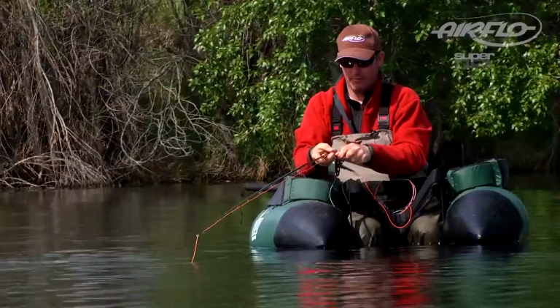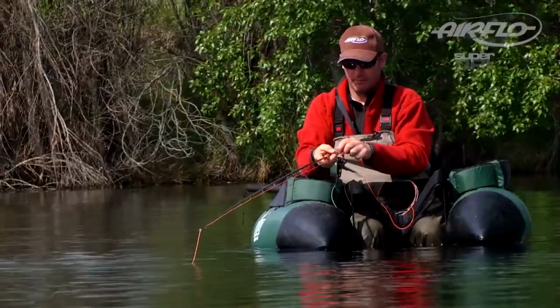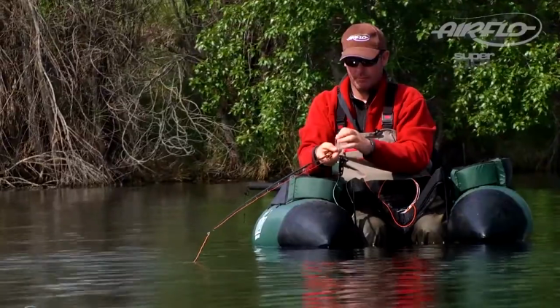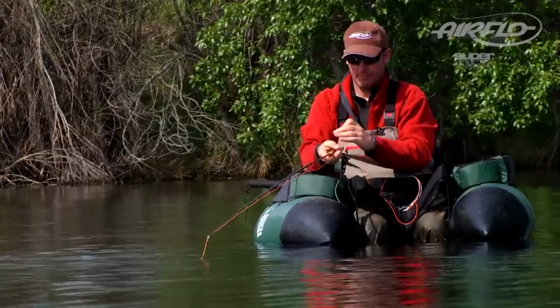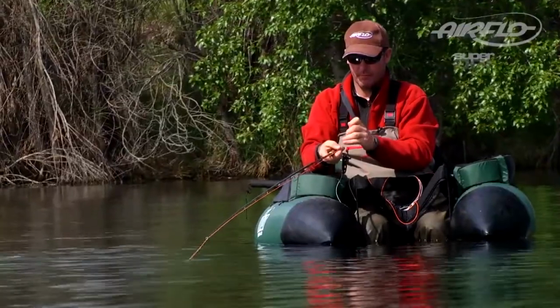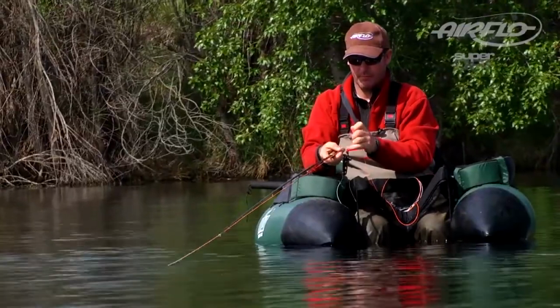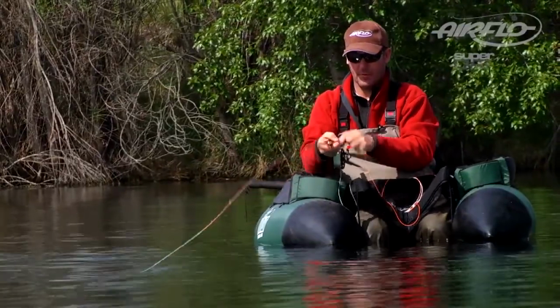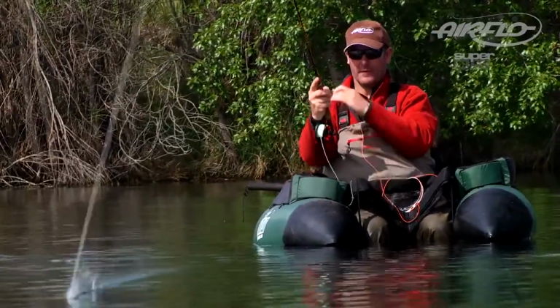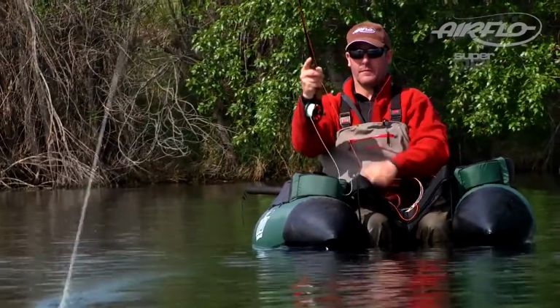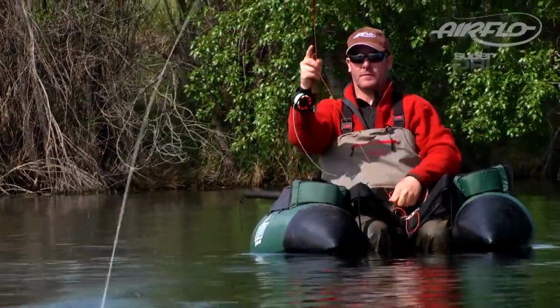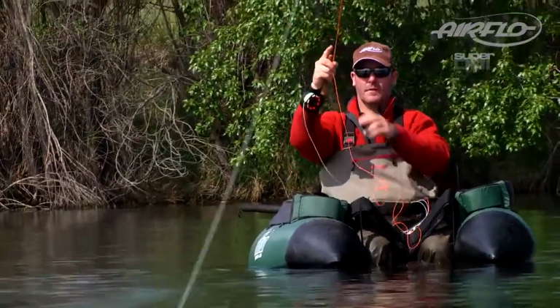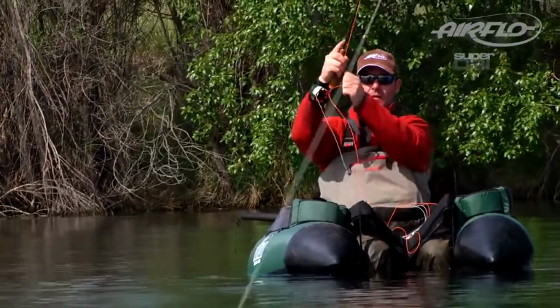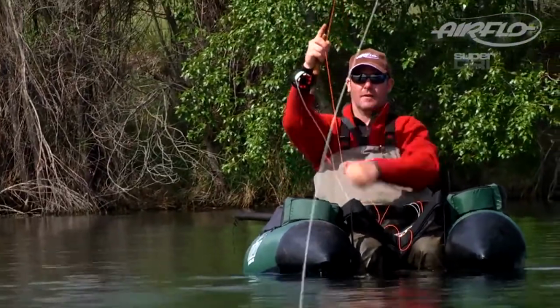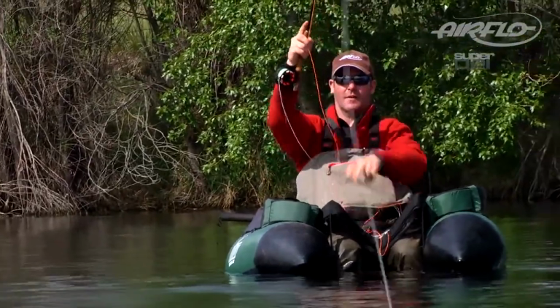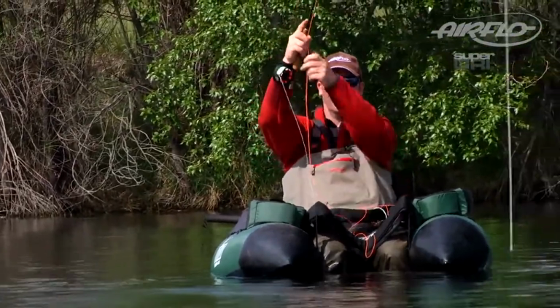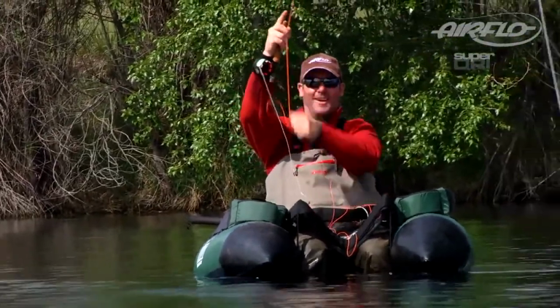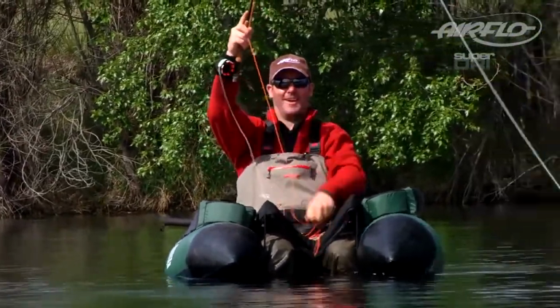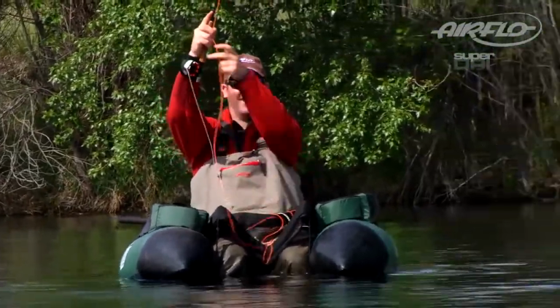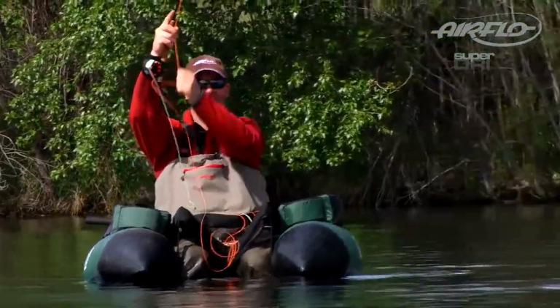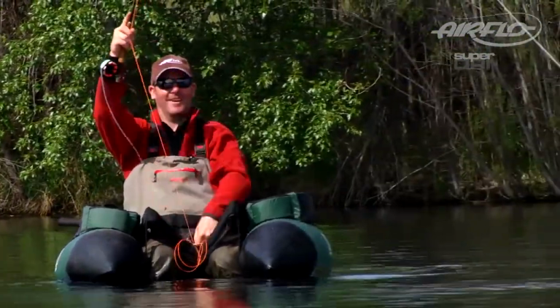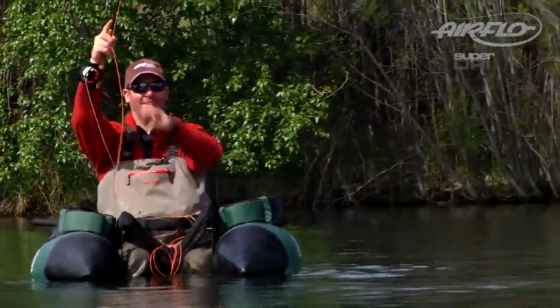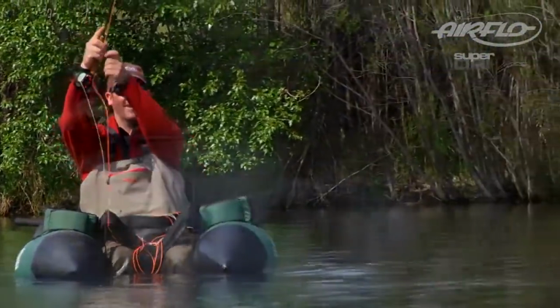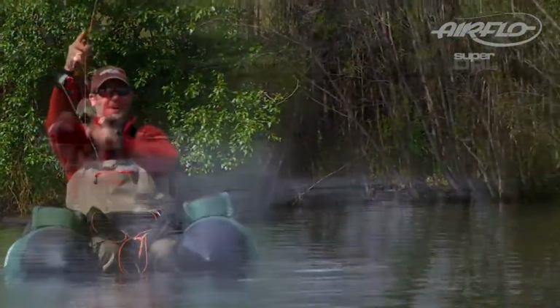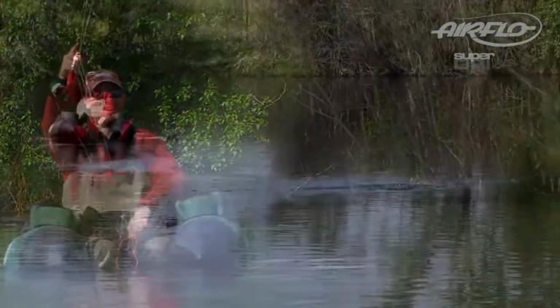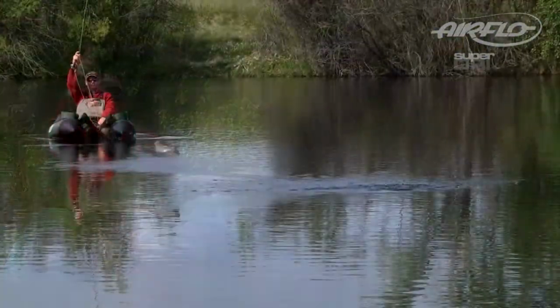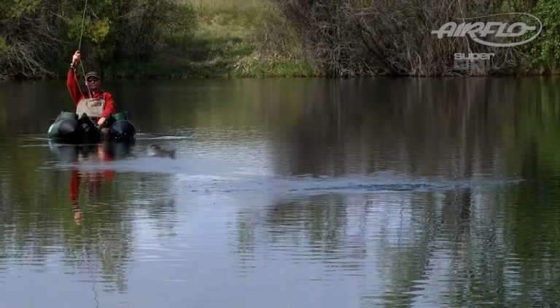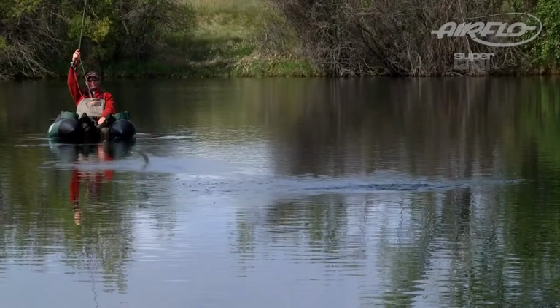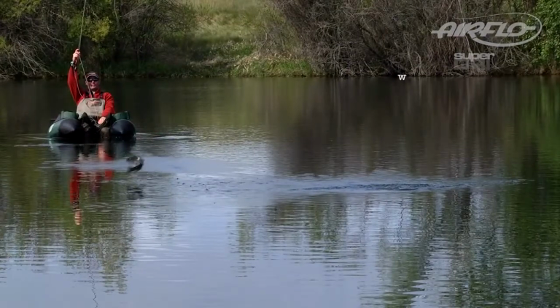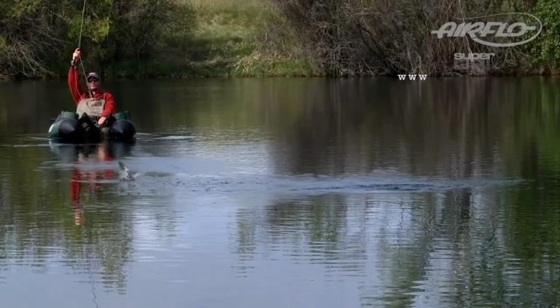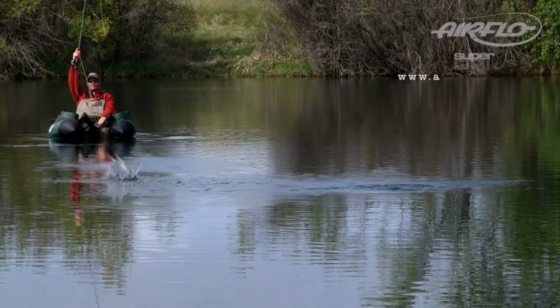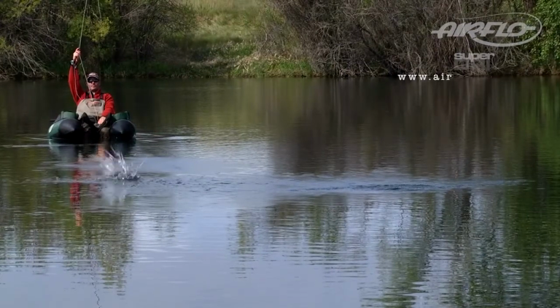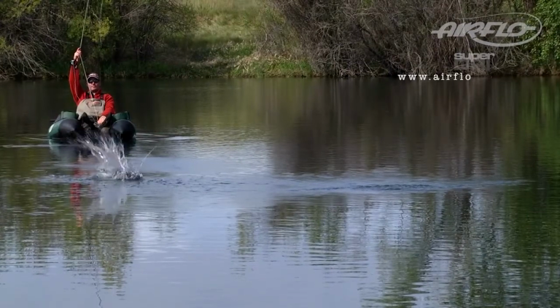When you're ready for more information and to learn about all the different sizes found in the River and Stream line, go to airflowfishing.com.